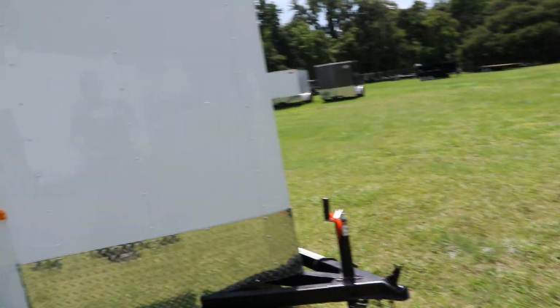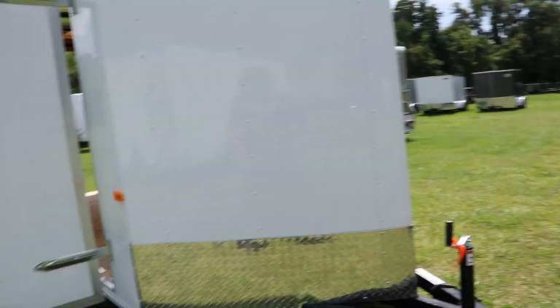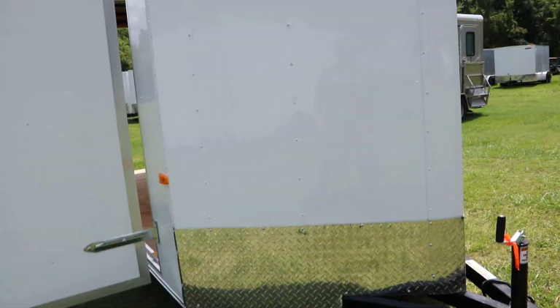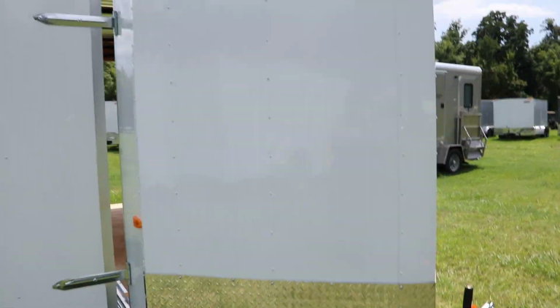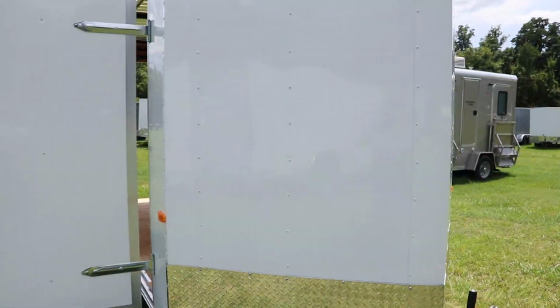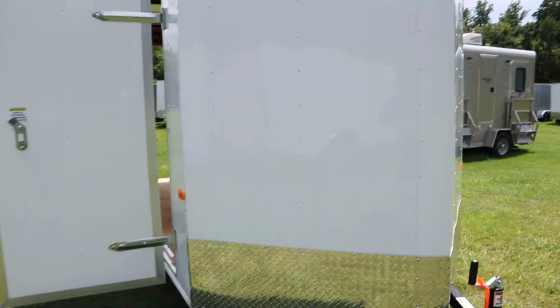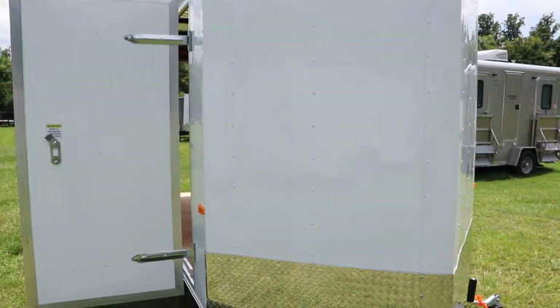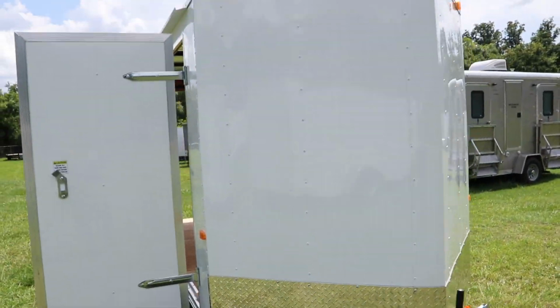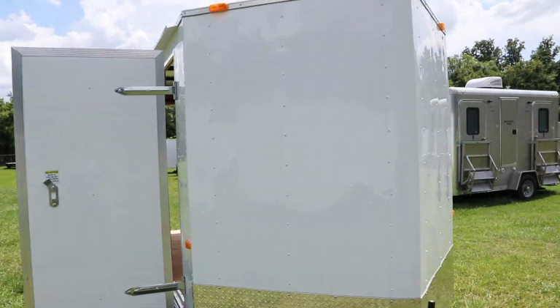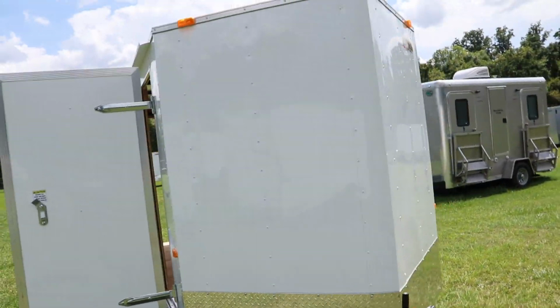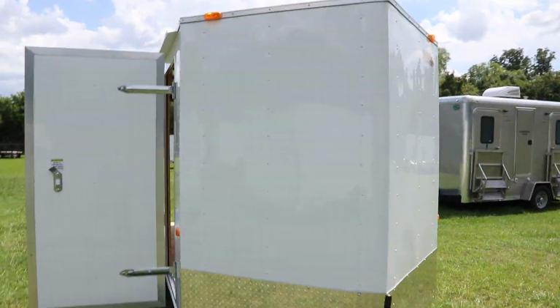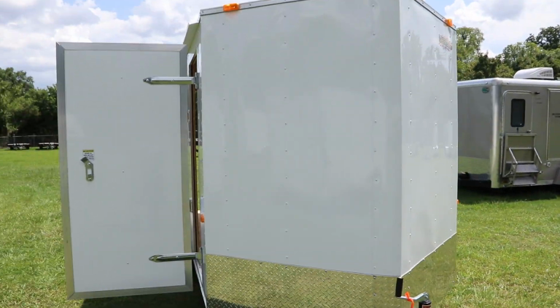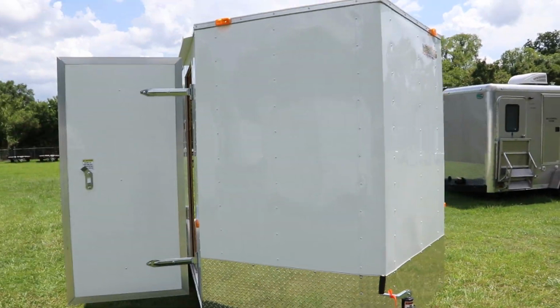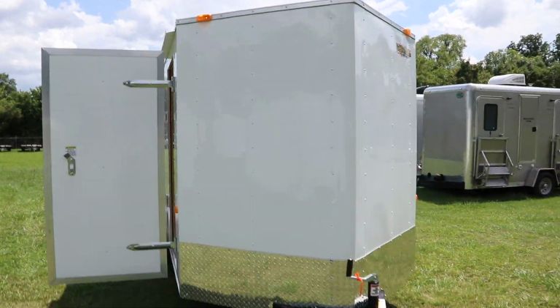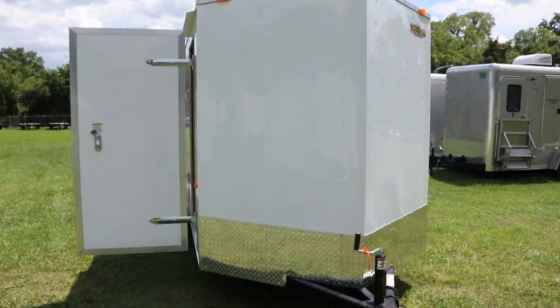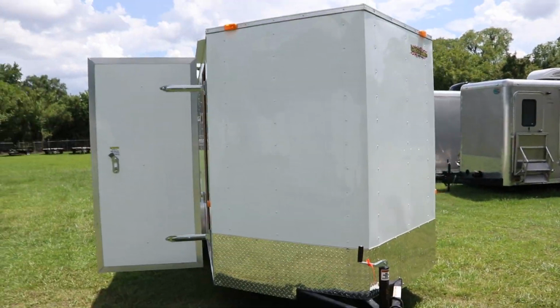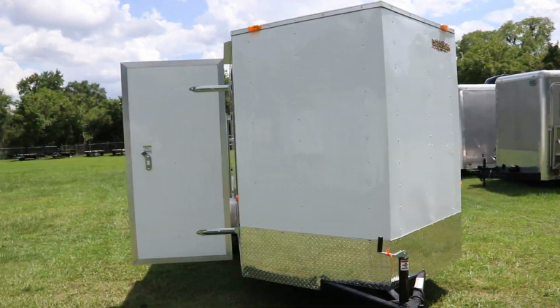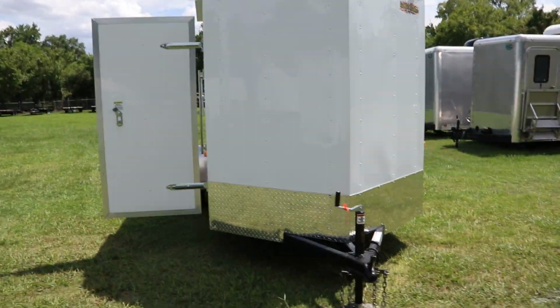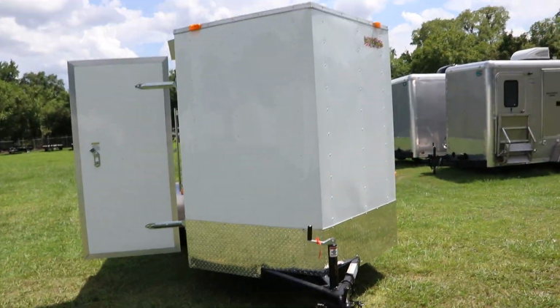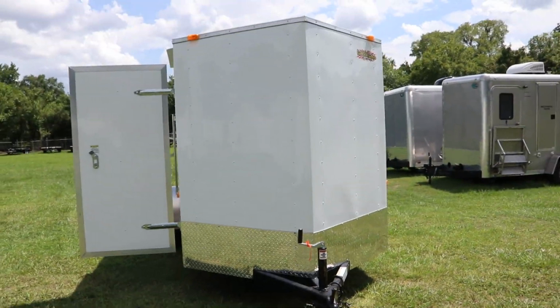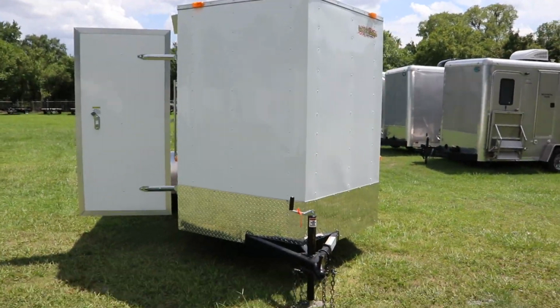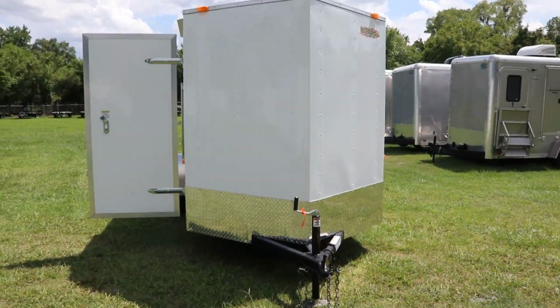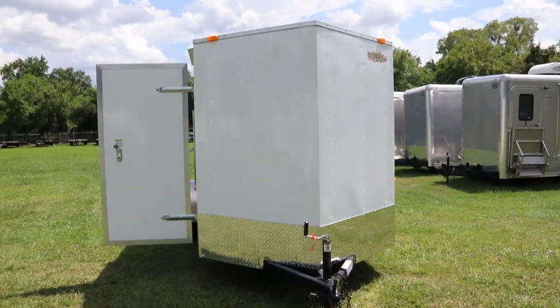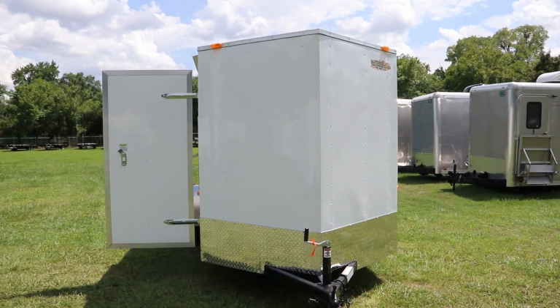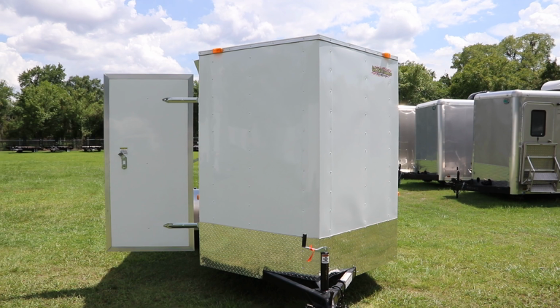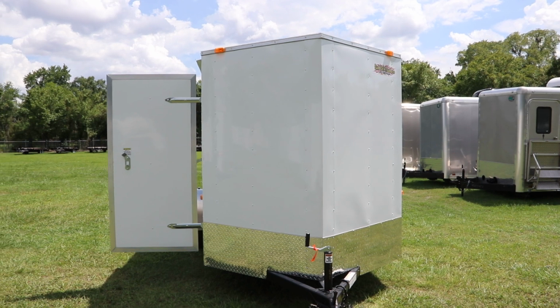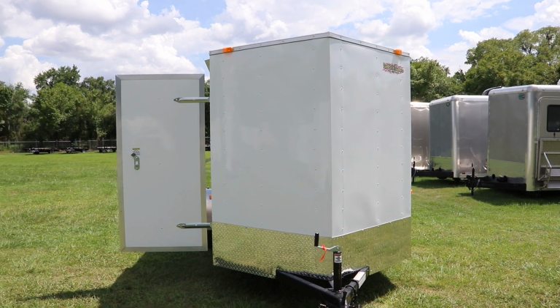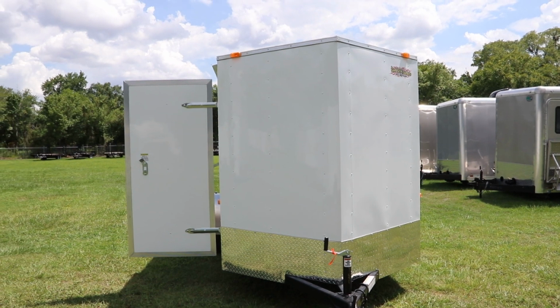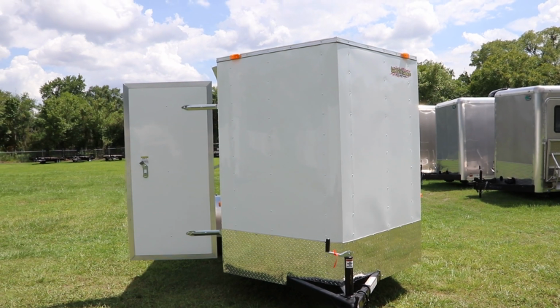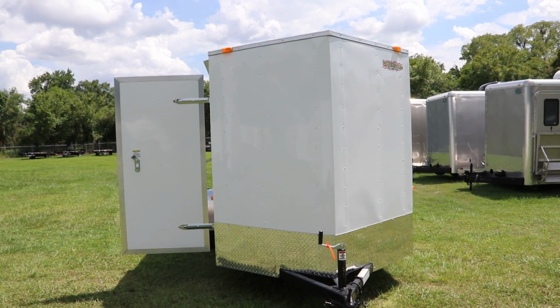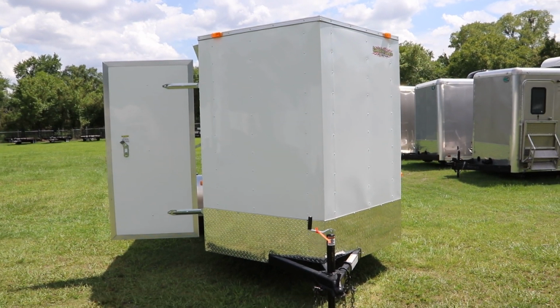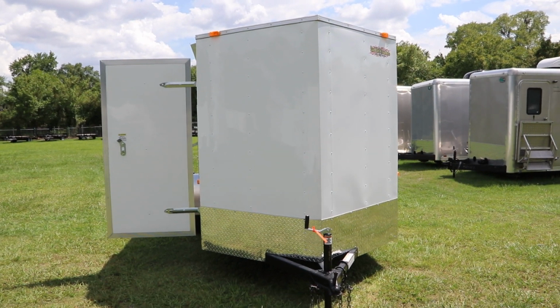And that was just a quick look at this white enclosed red-hot trailer.